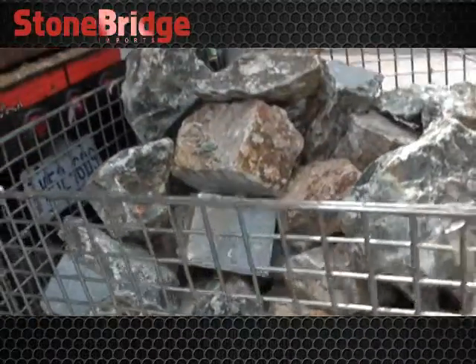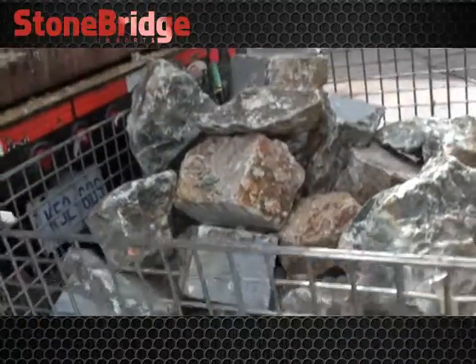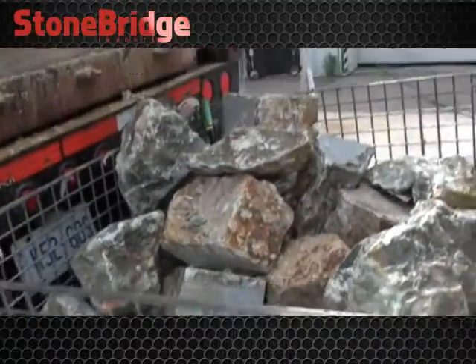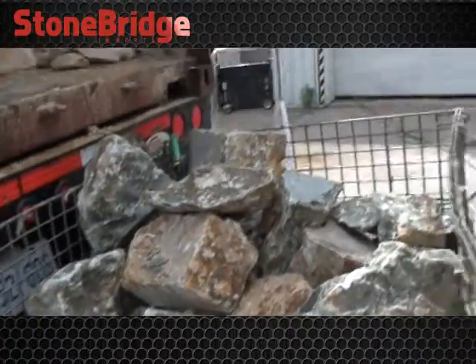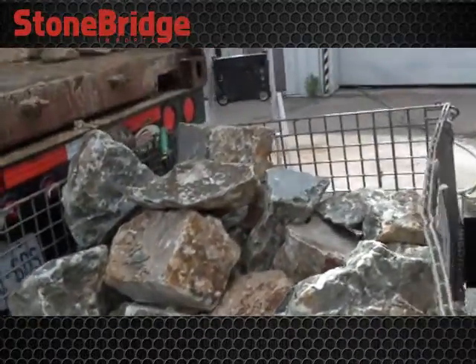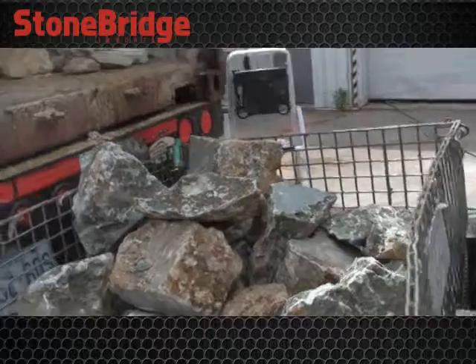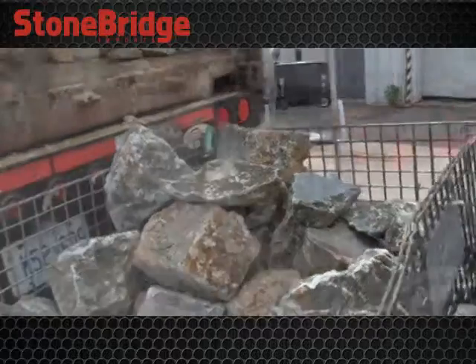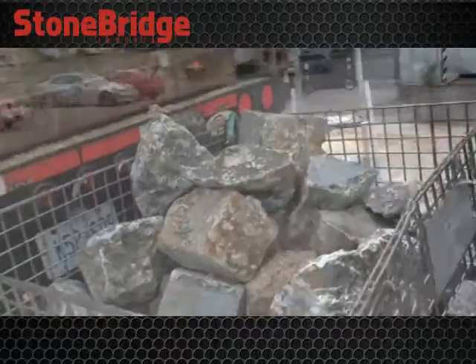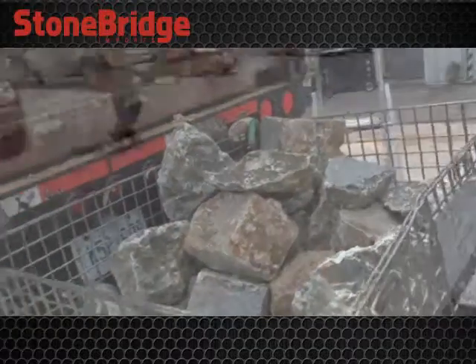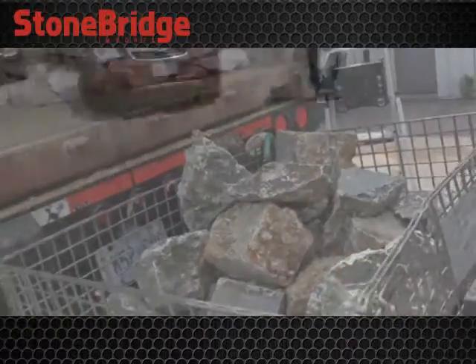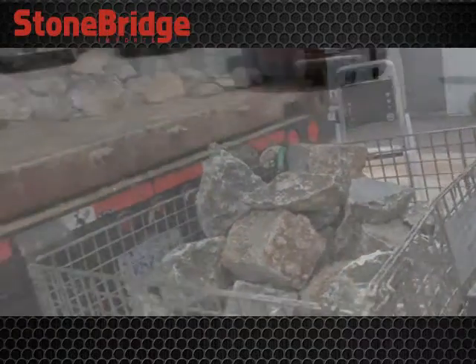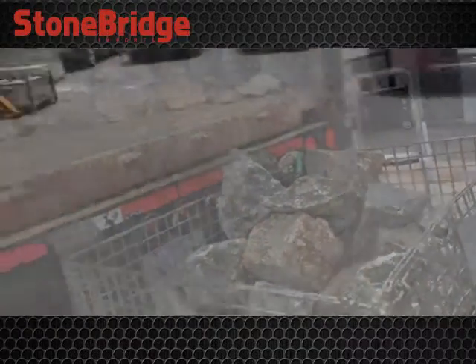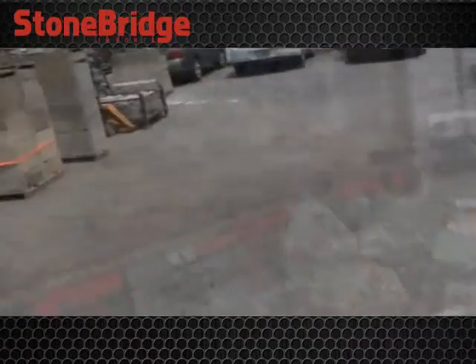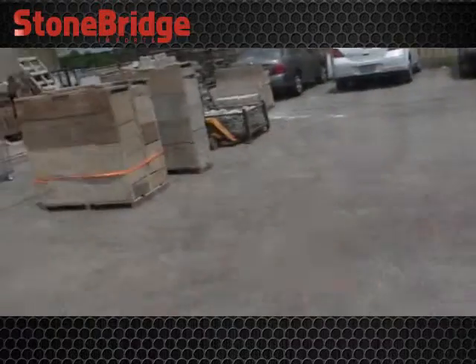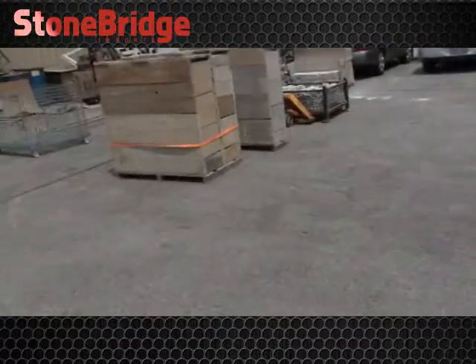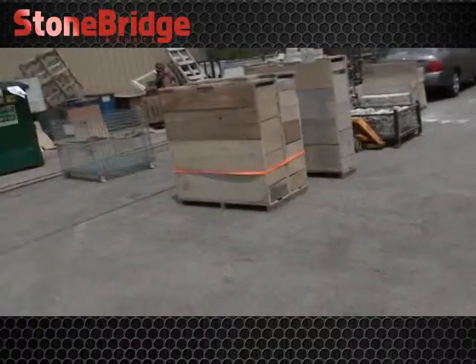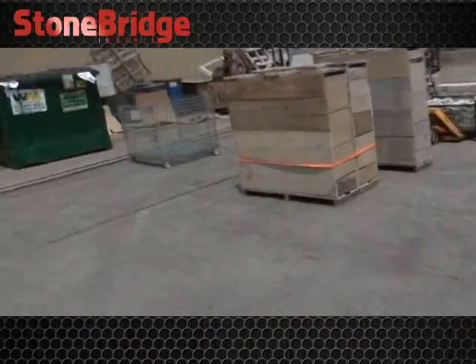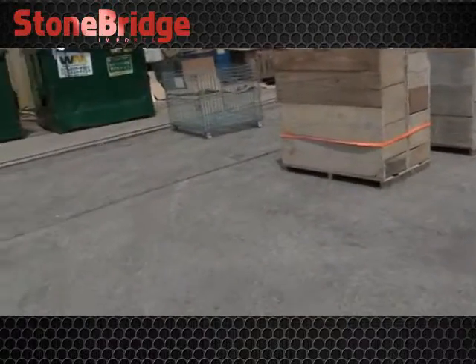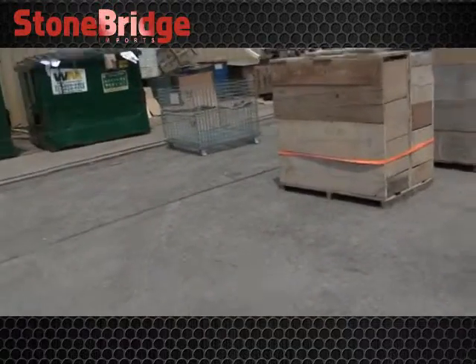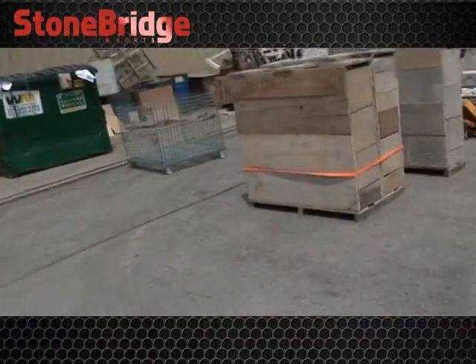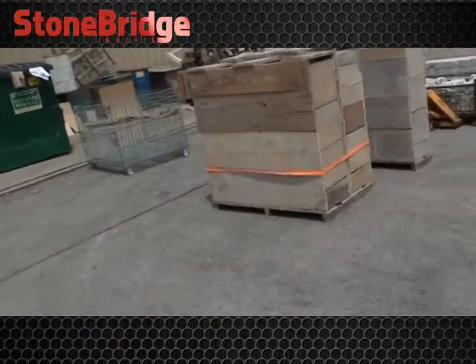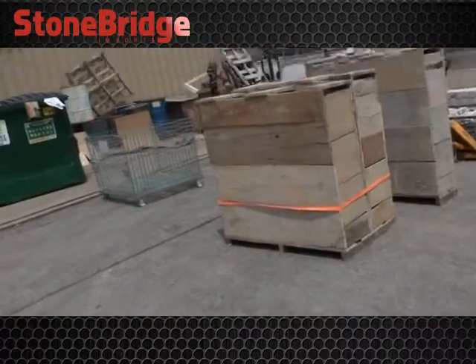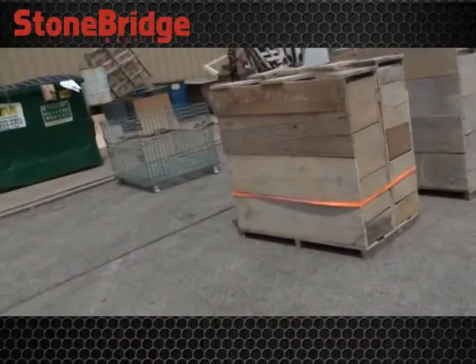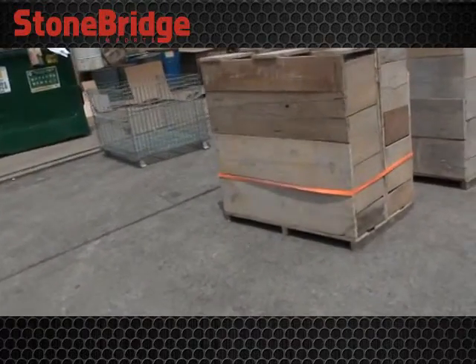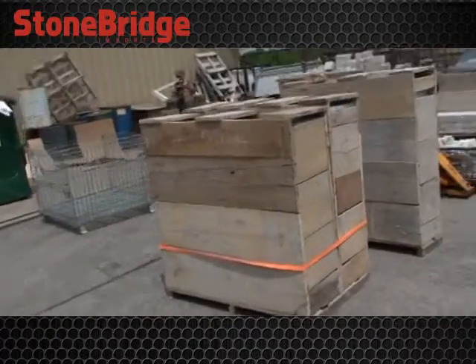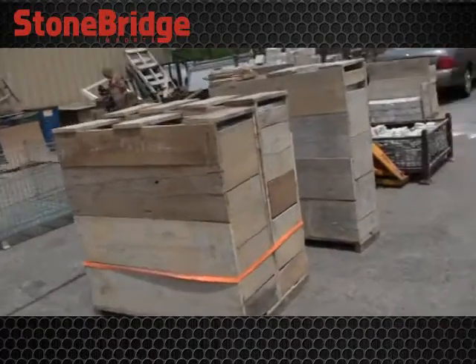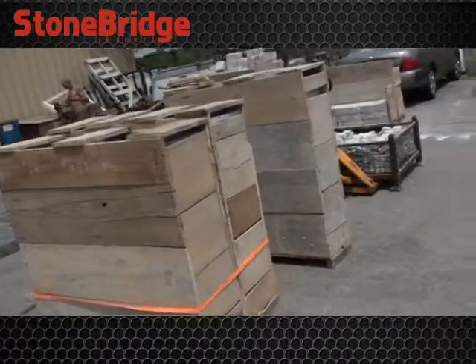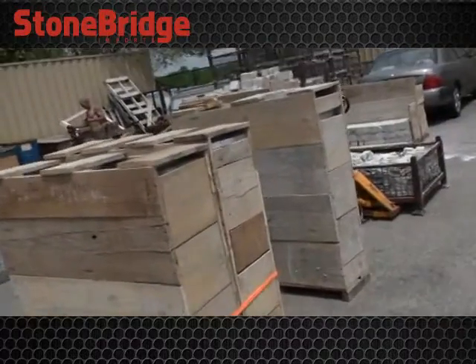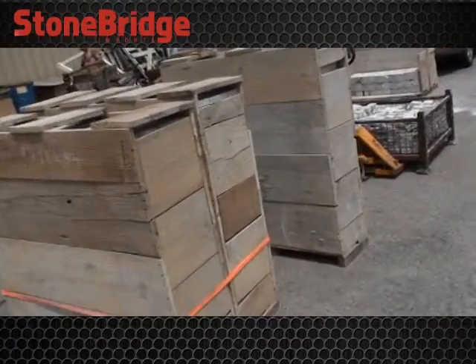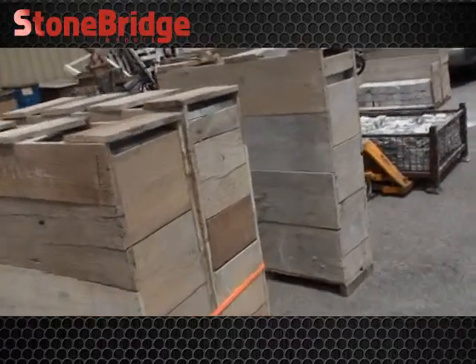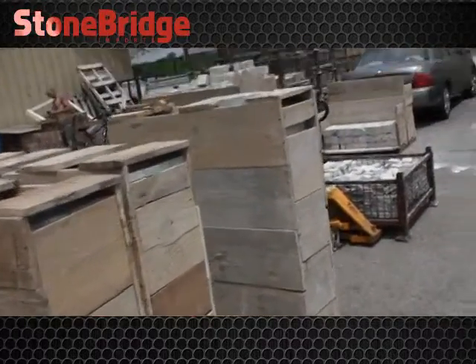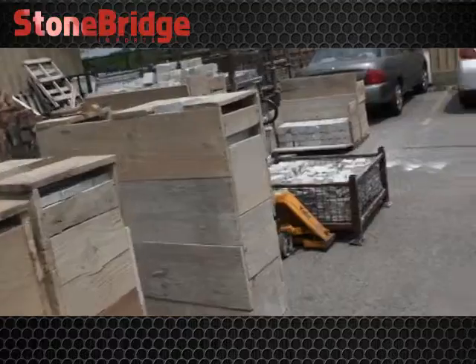Beautiful. We also got blocks. Here are the blocks.